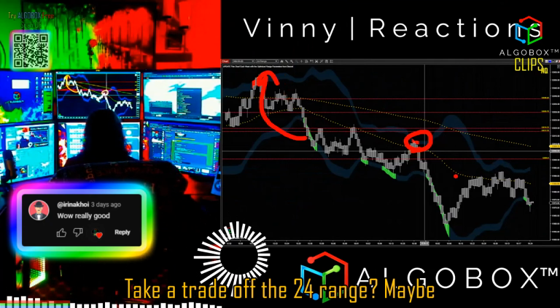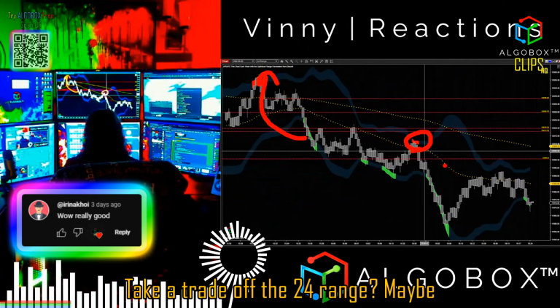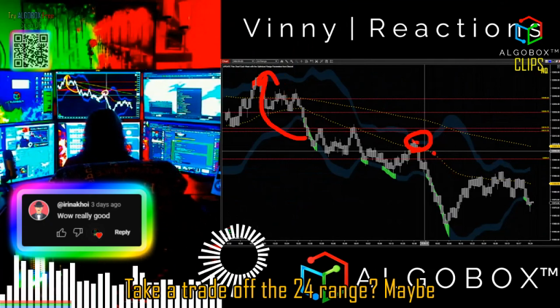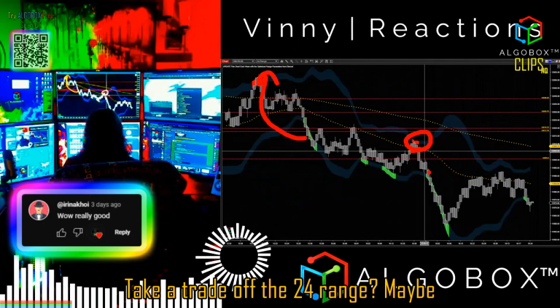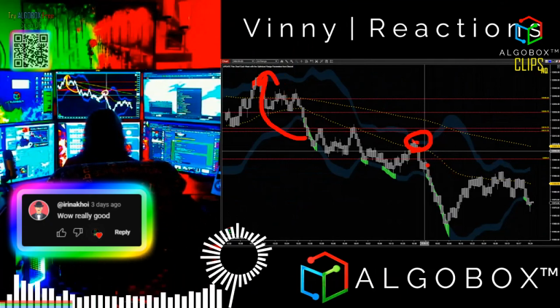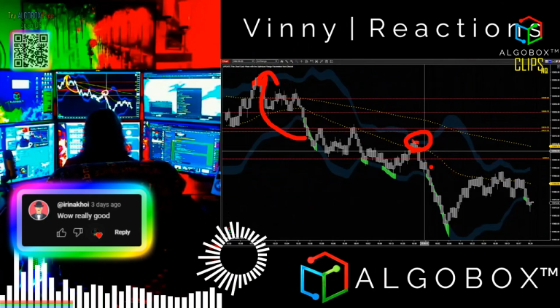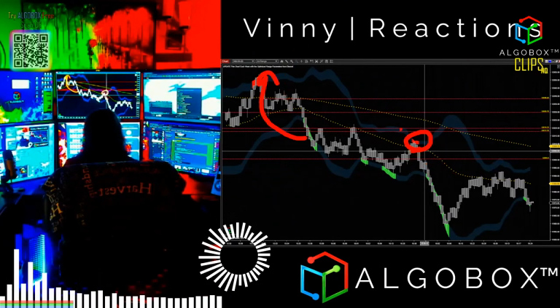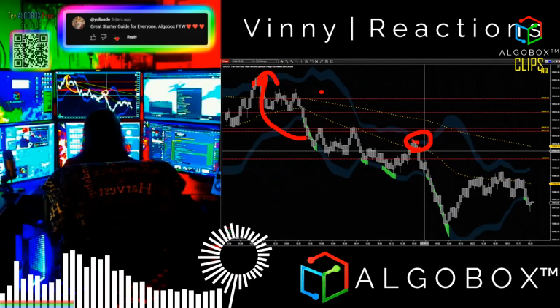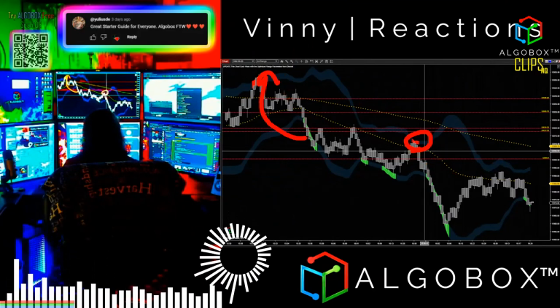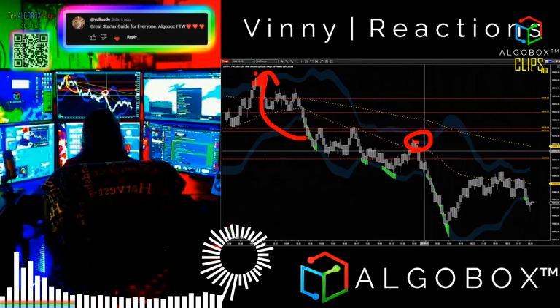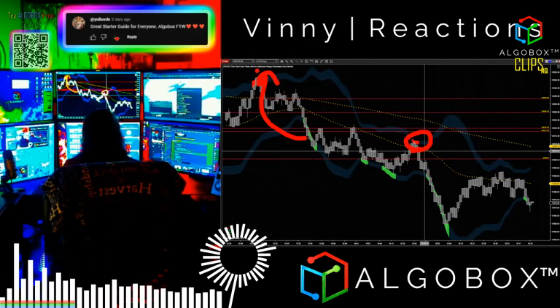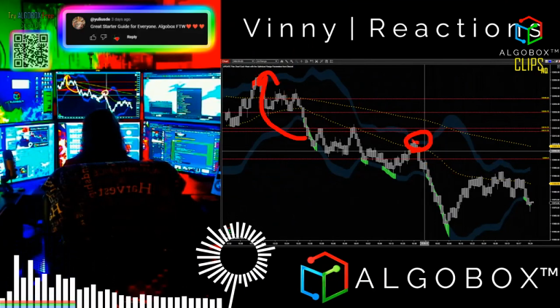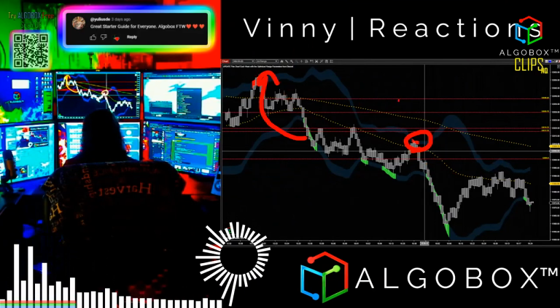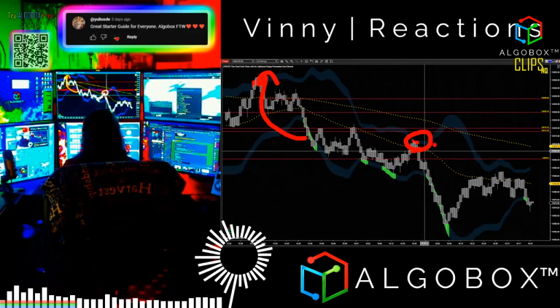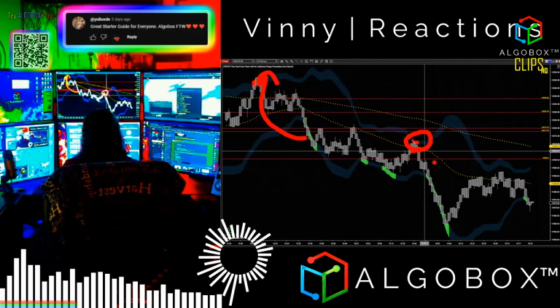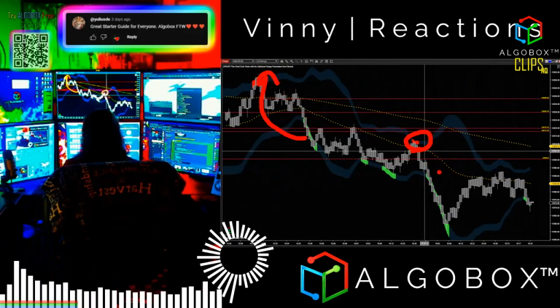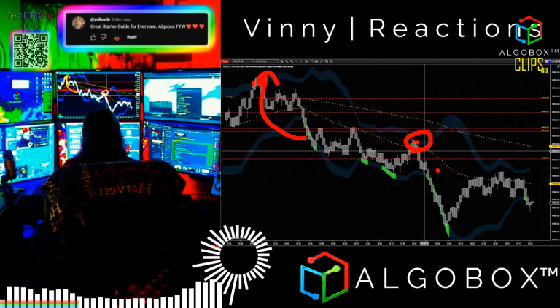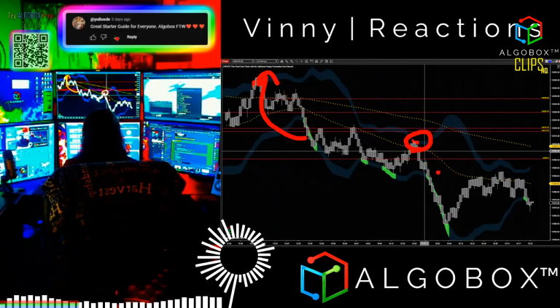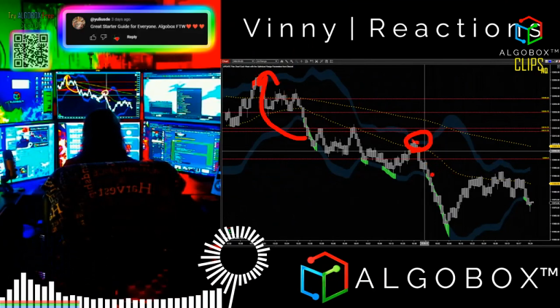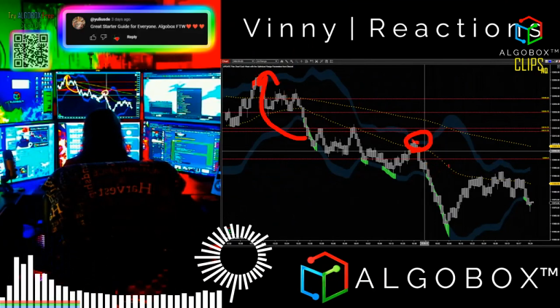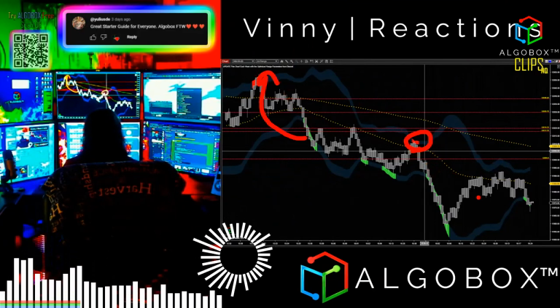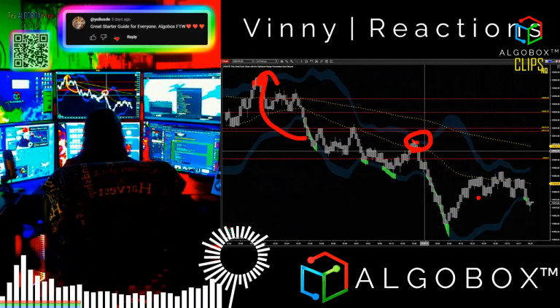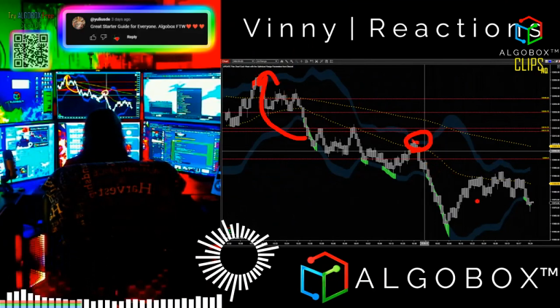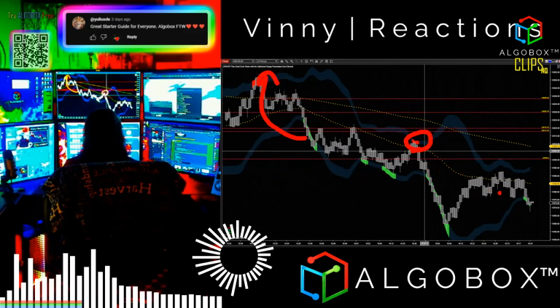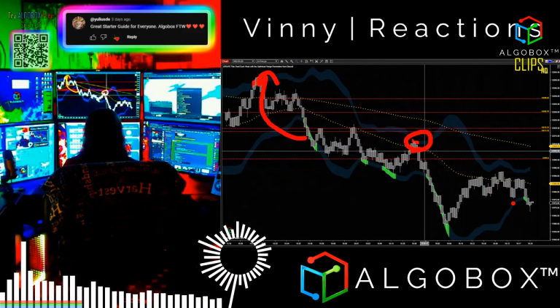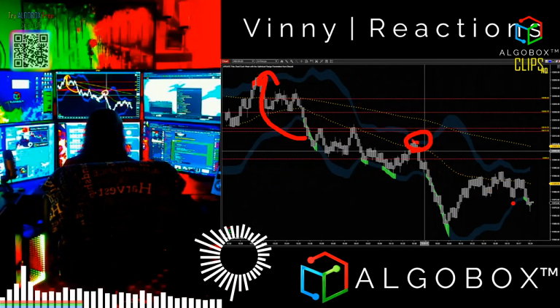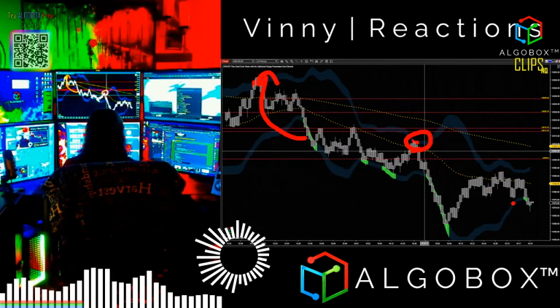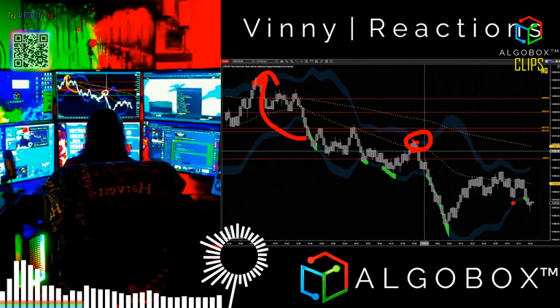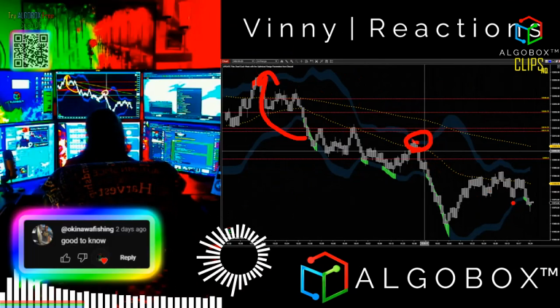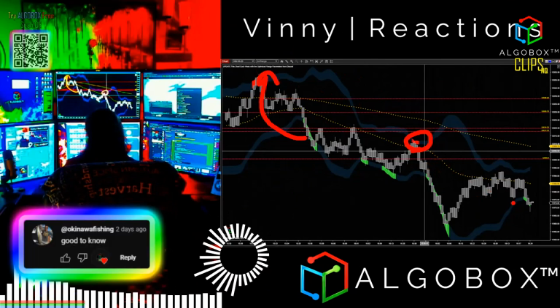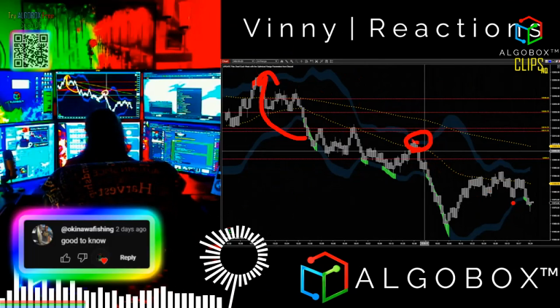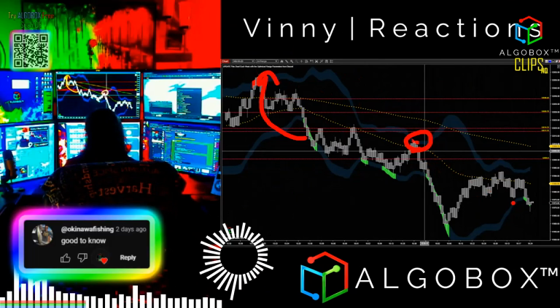But remember, each one of these bars is worth 24 ticks. It seems like it's small, but it's not. These are big moves.